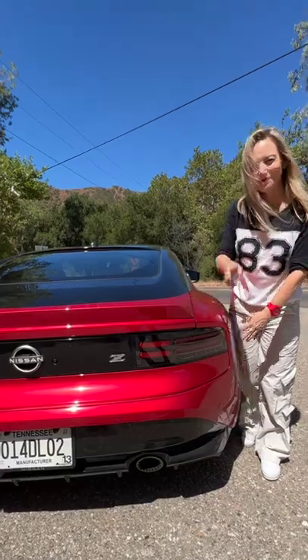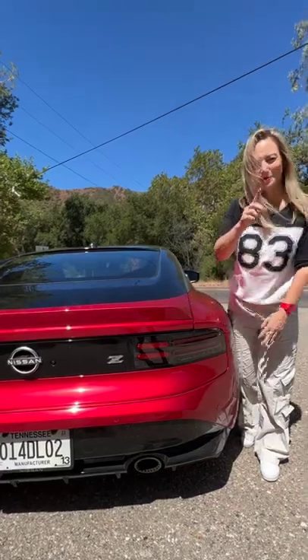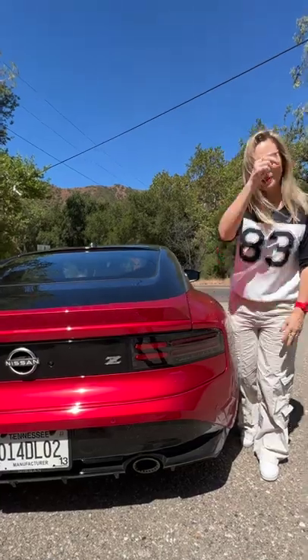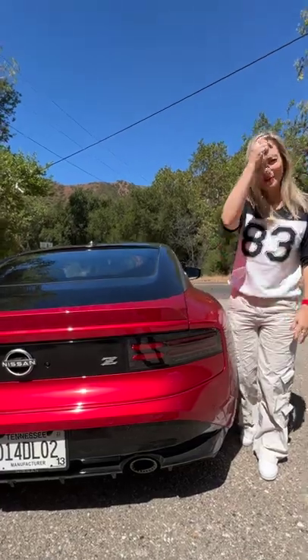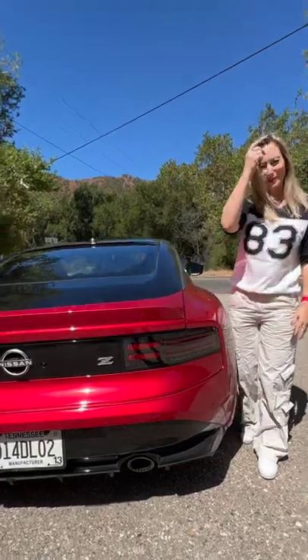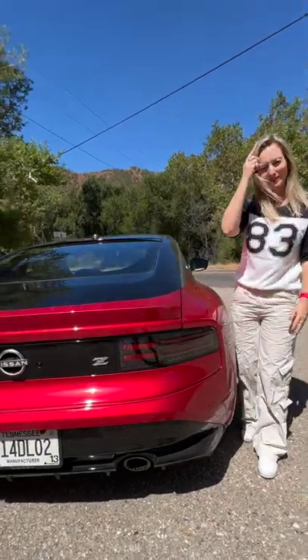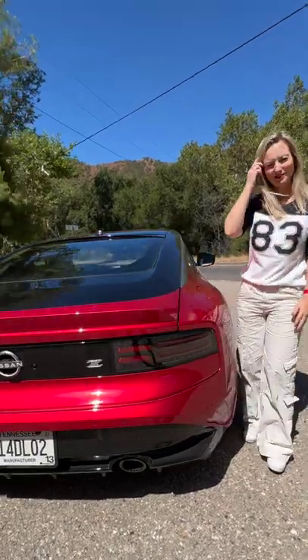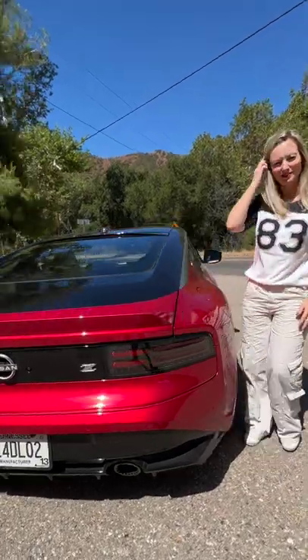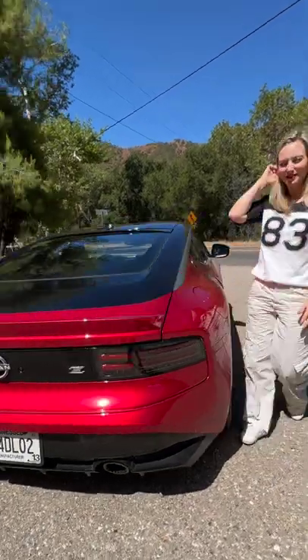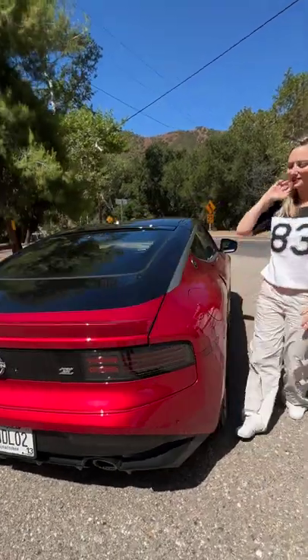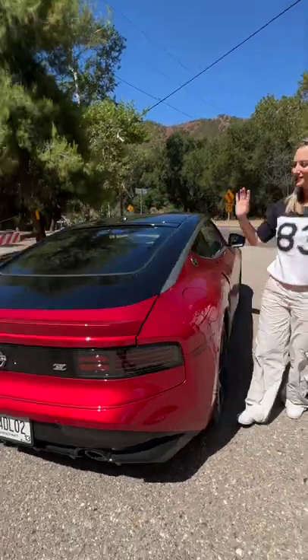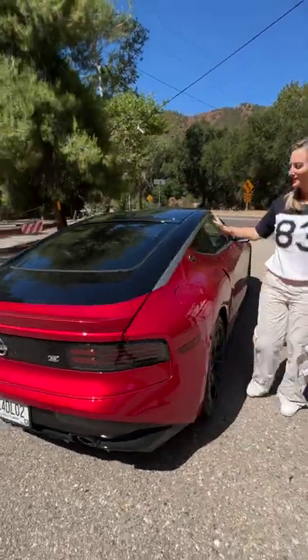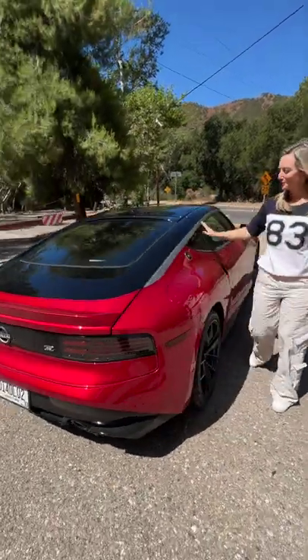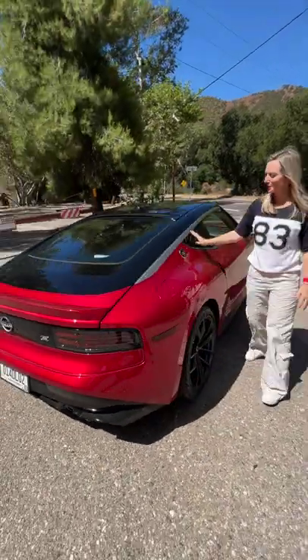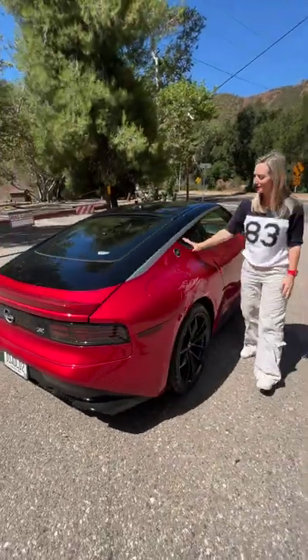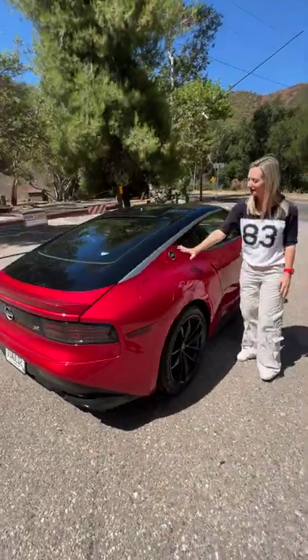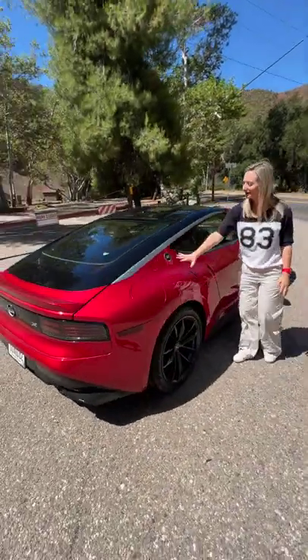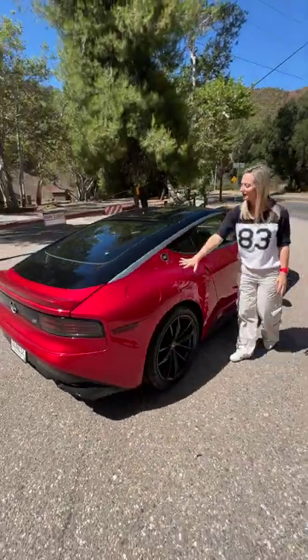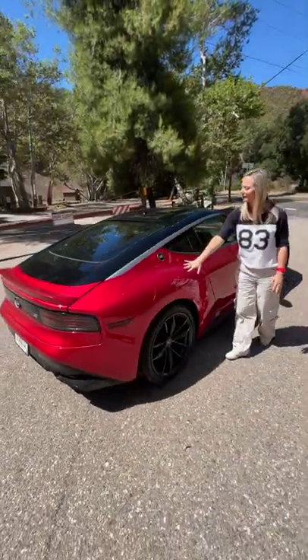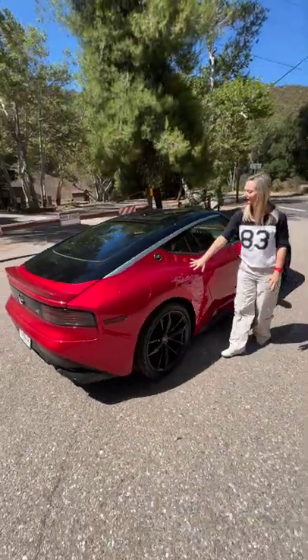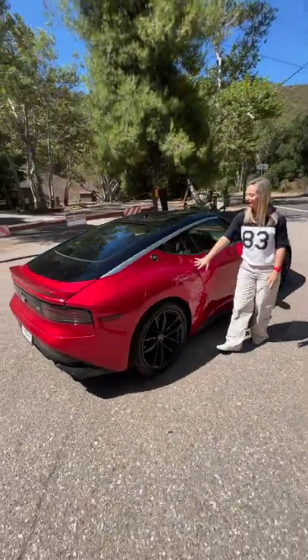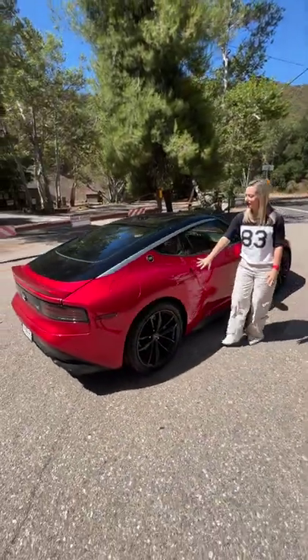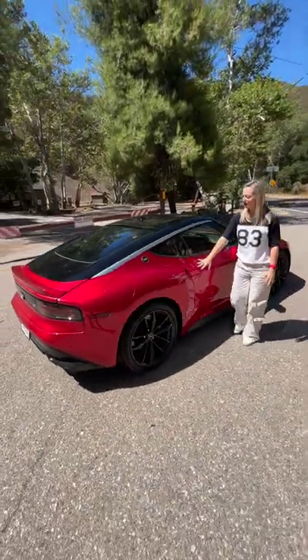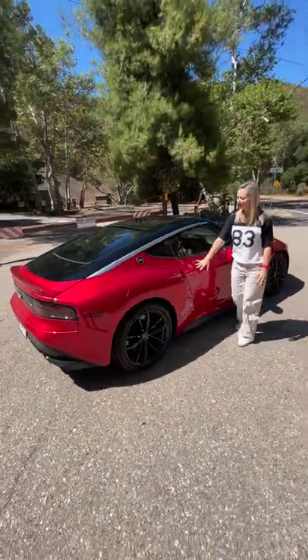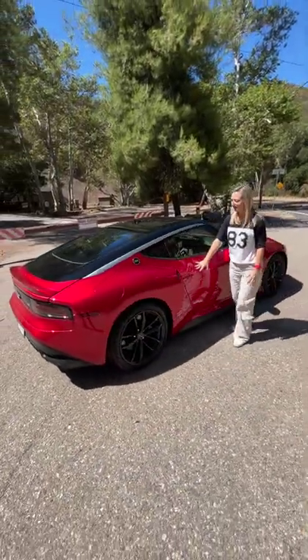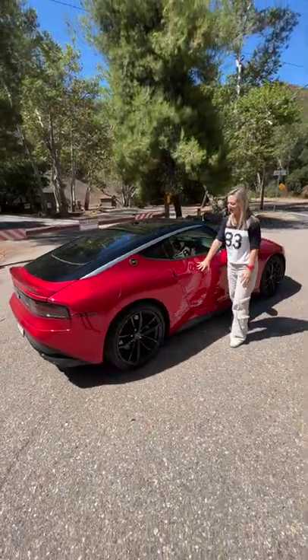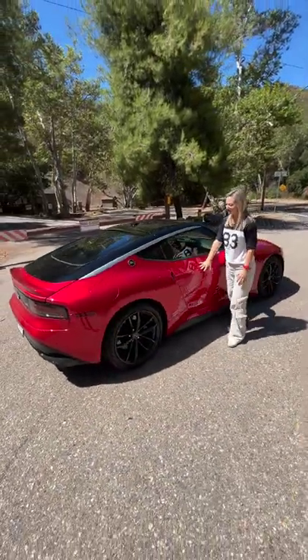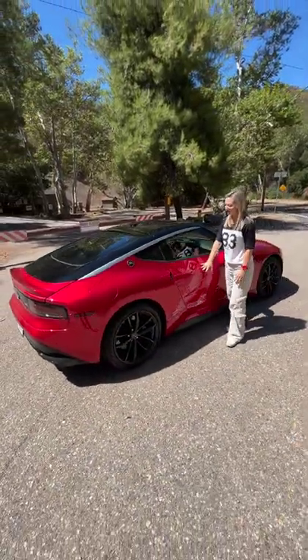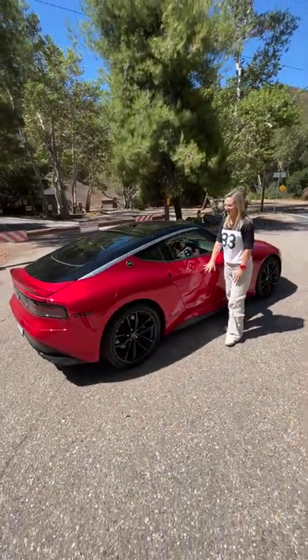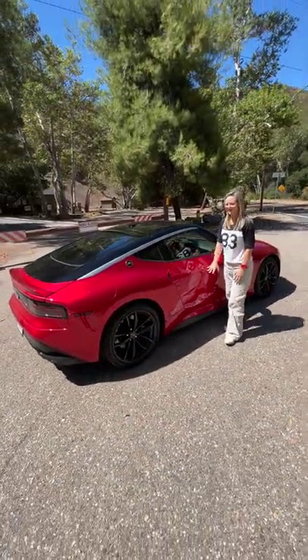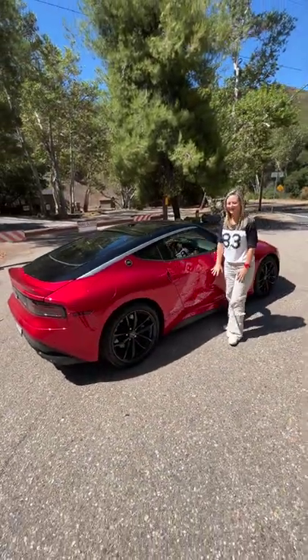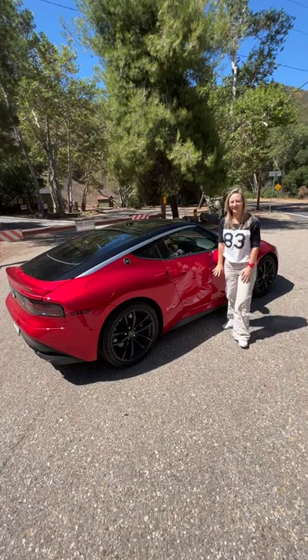But my favorite angle is this one. Oh, that's so good.